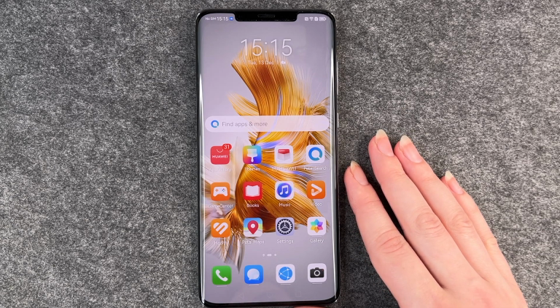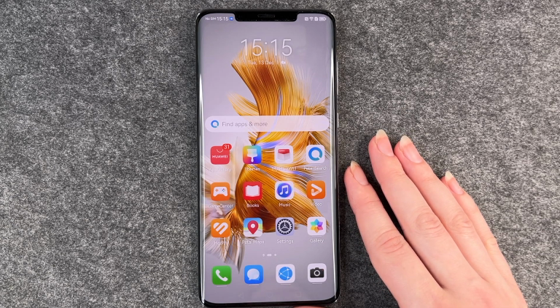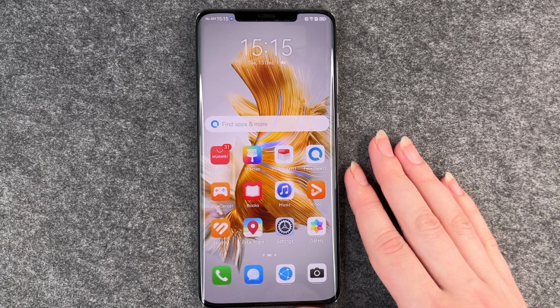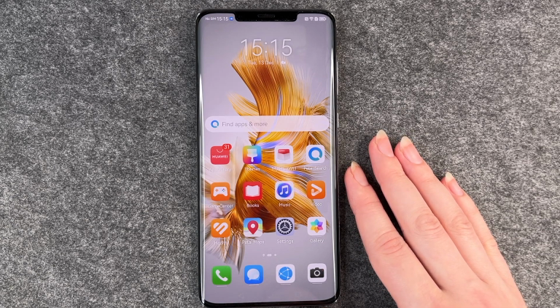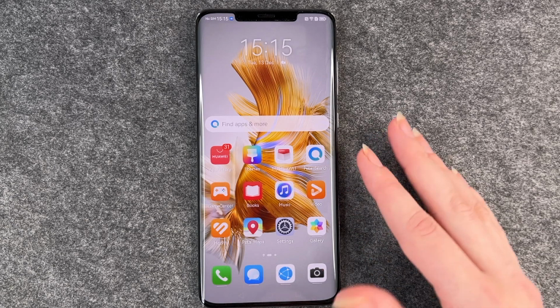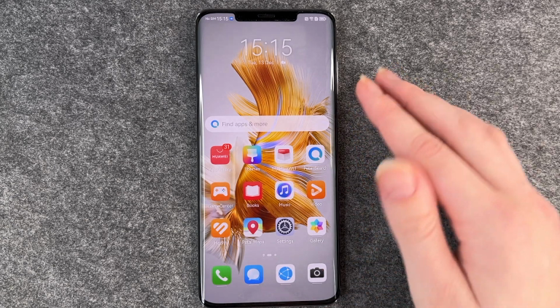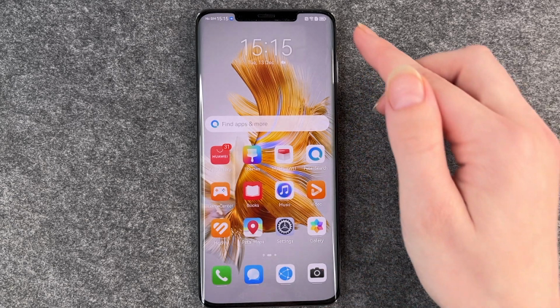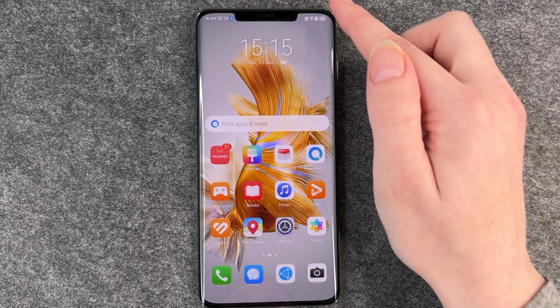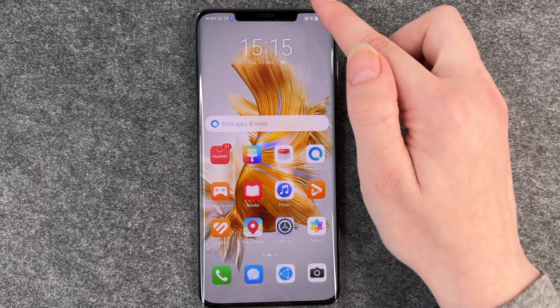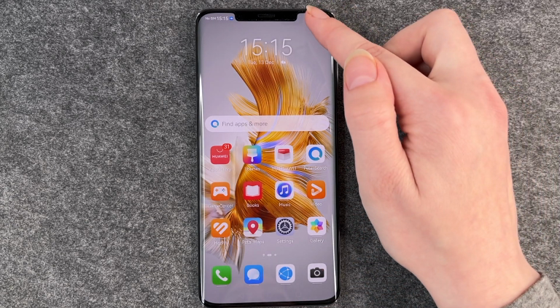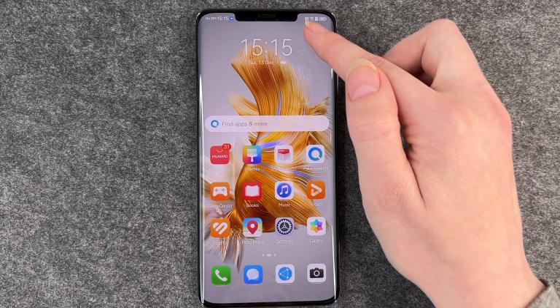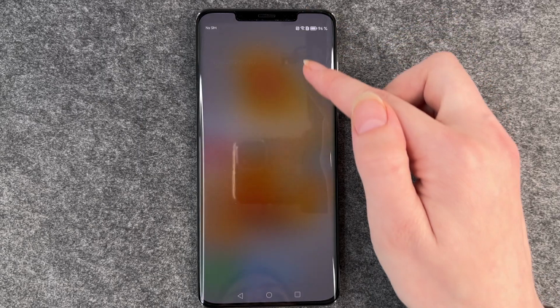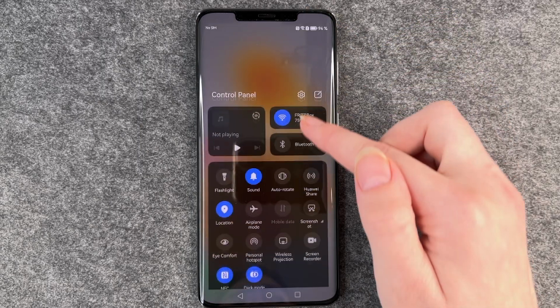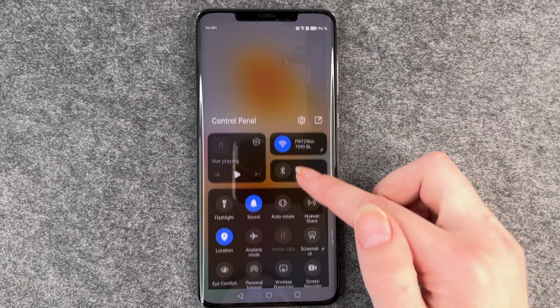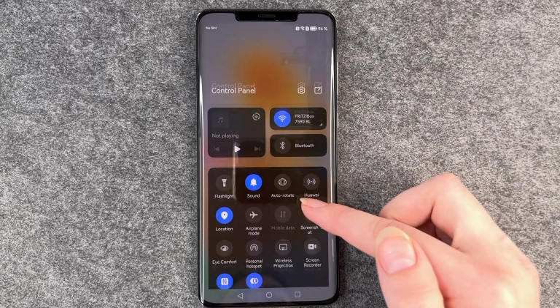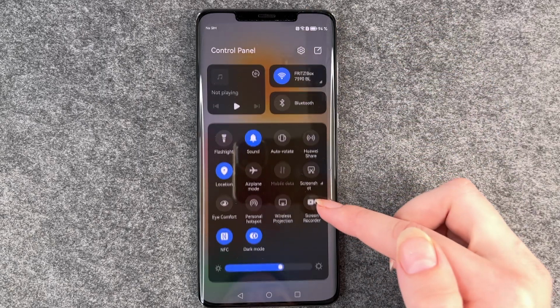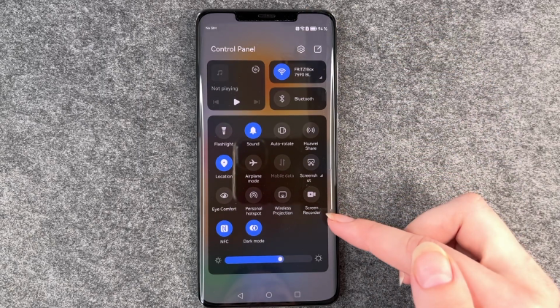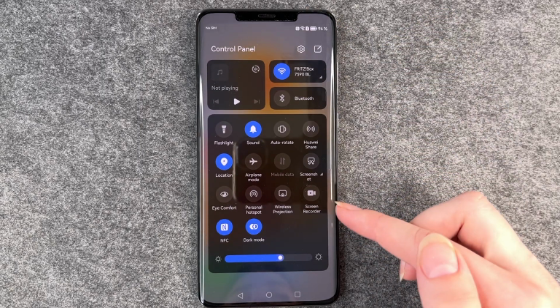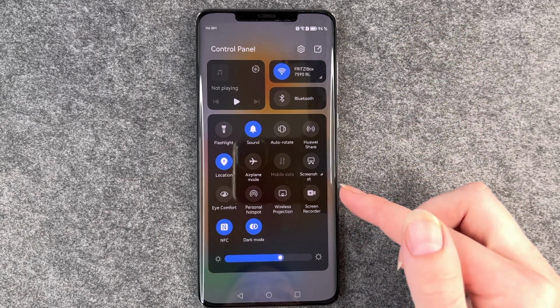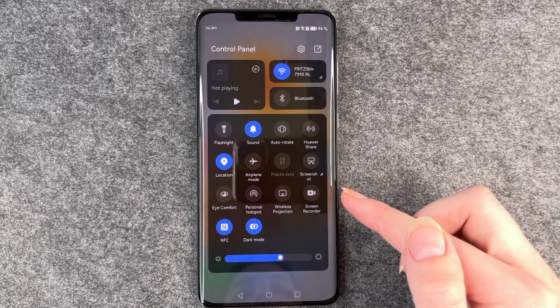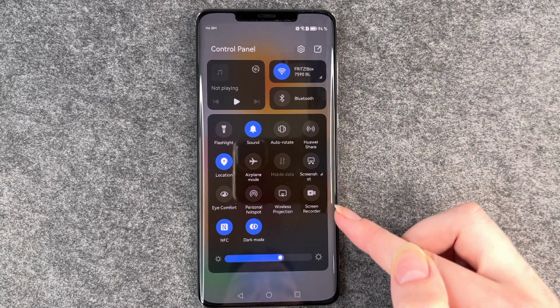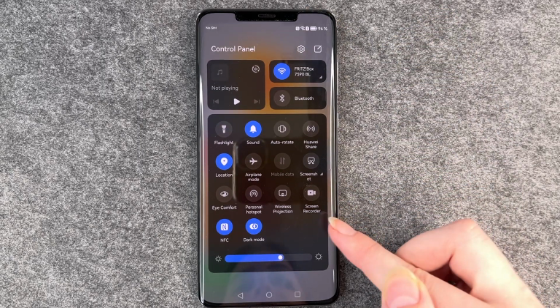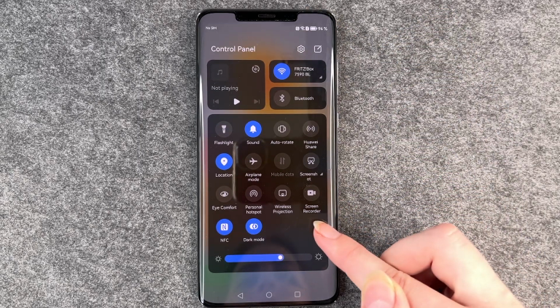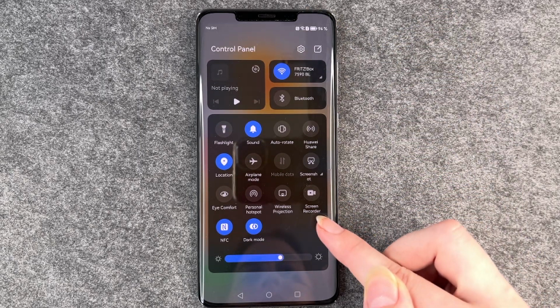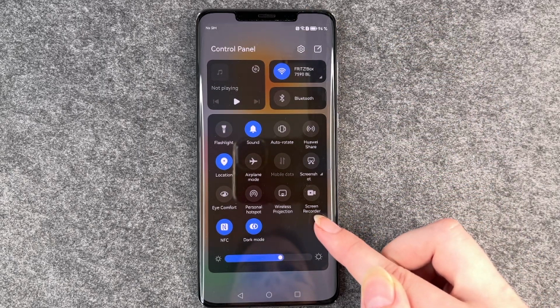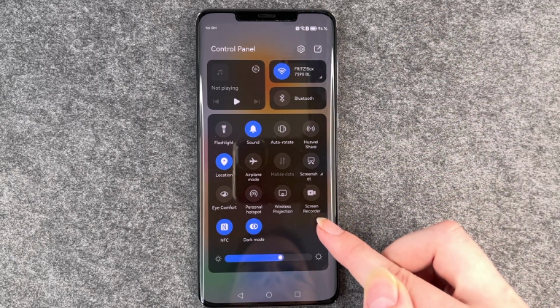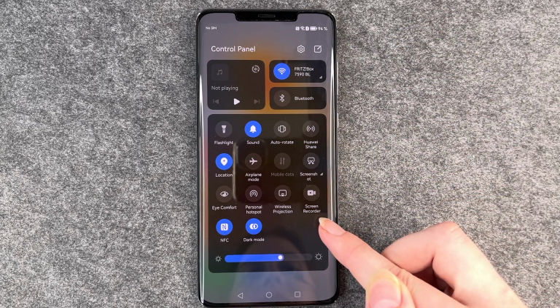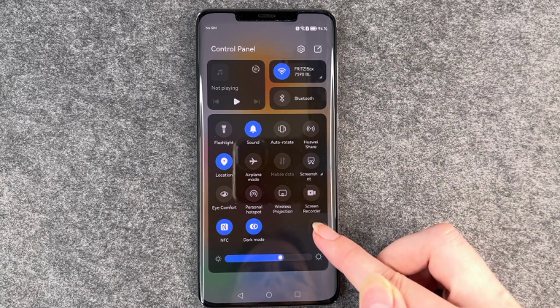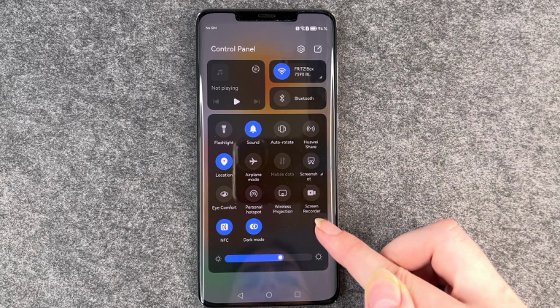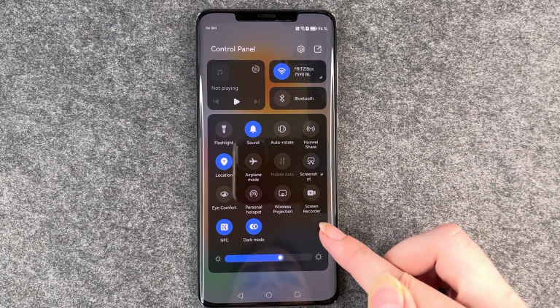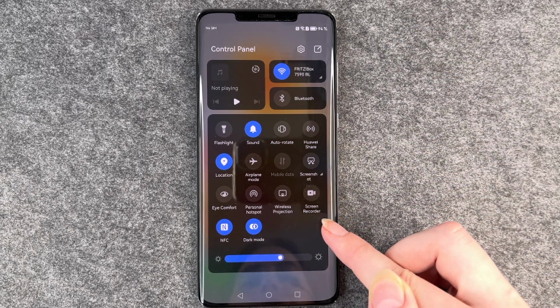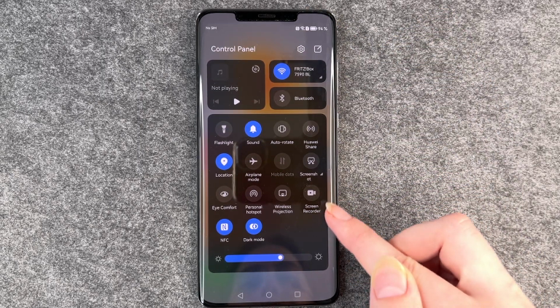For that you want to go to your drop-down menu, and then you have this button here: screen recorder.